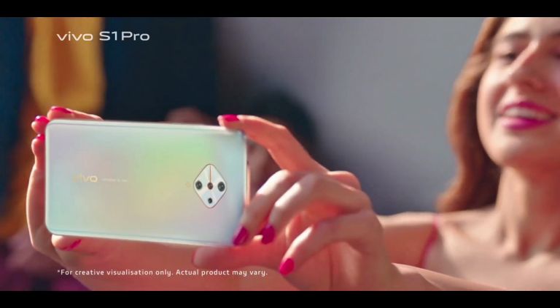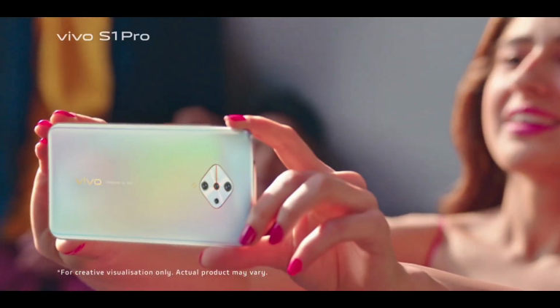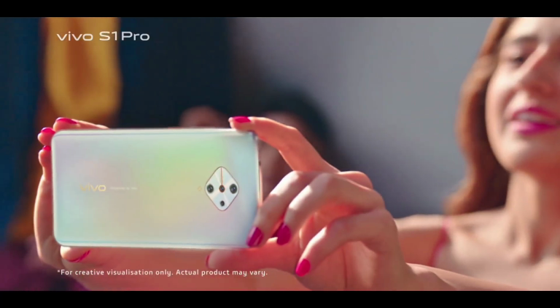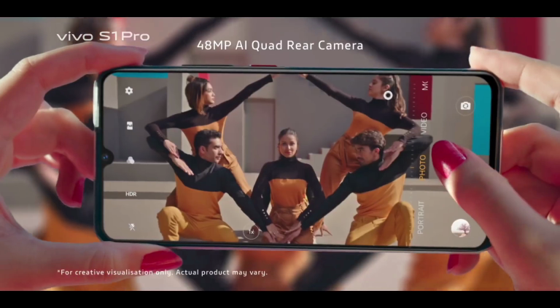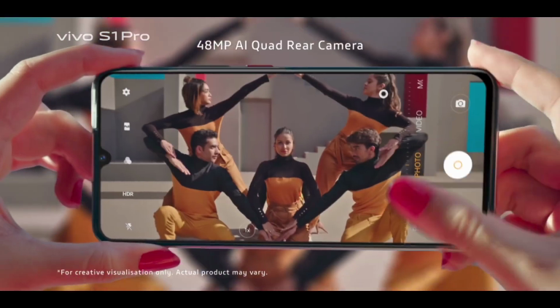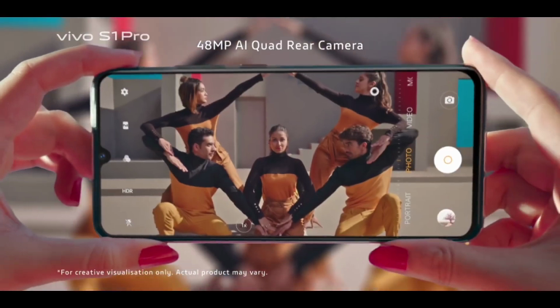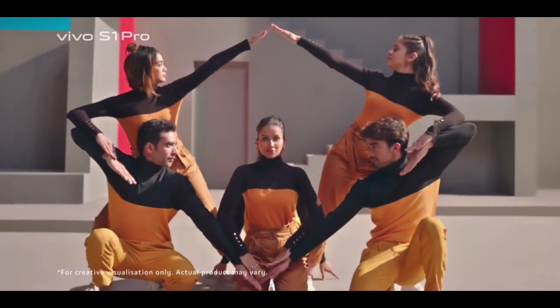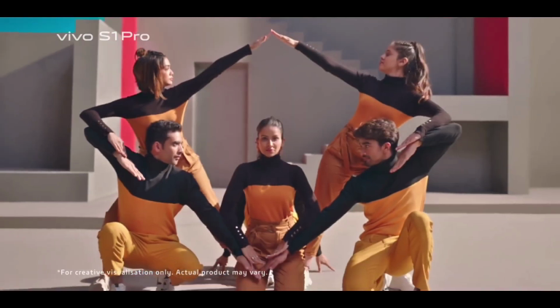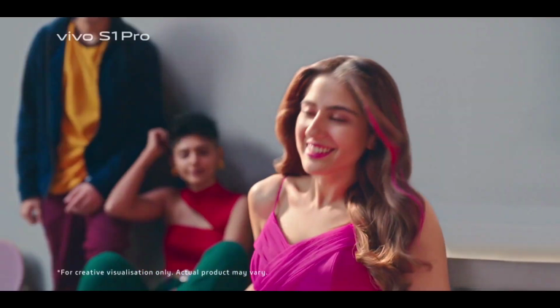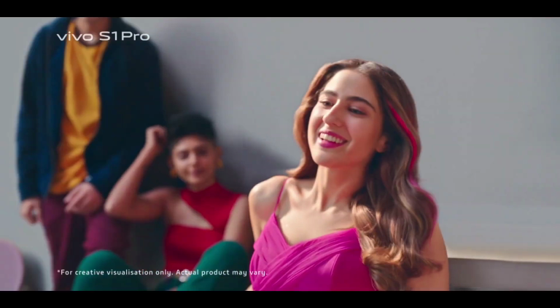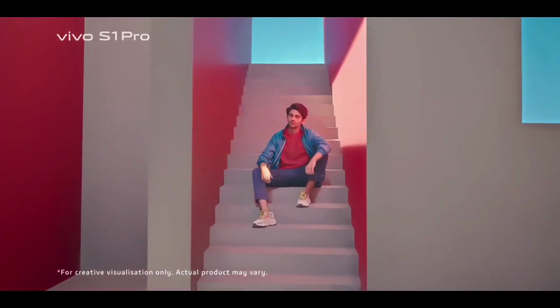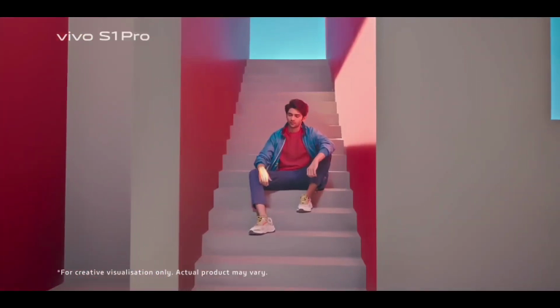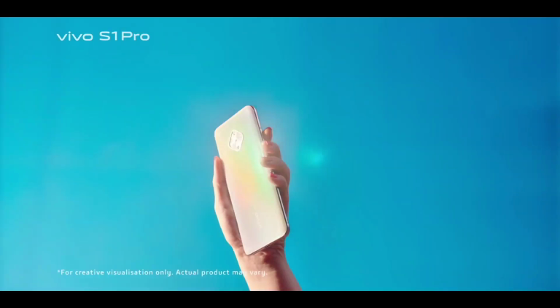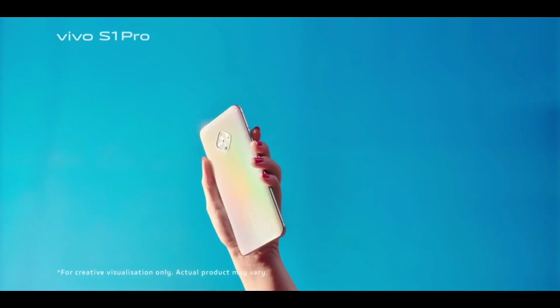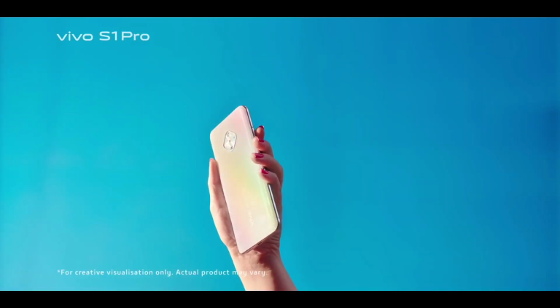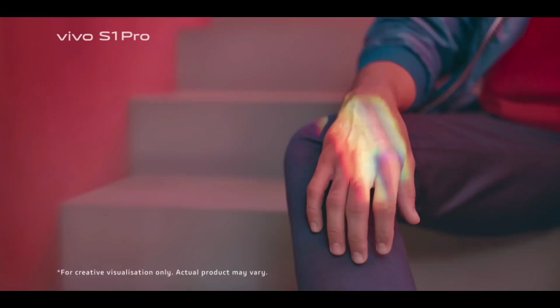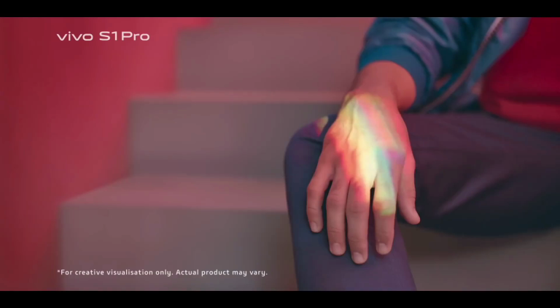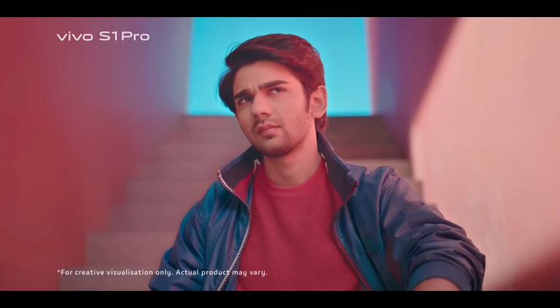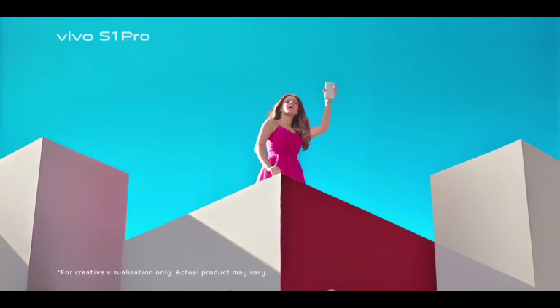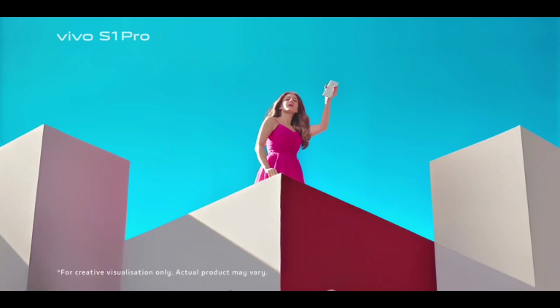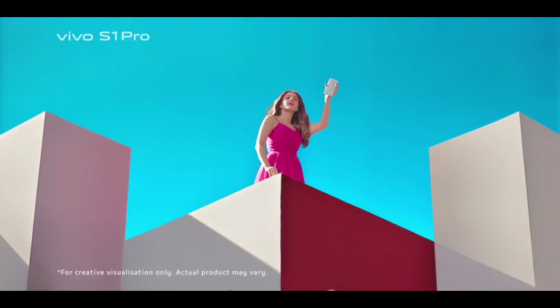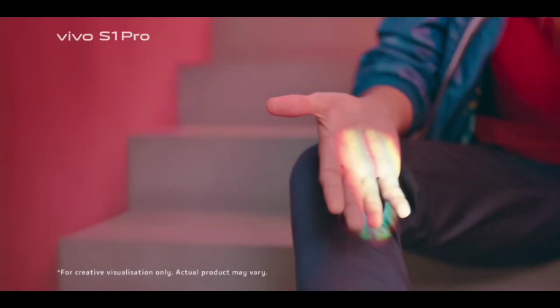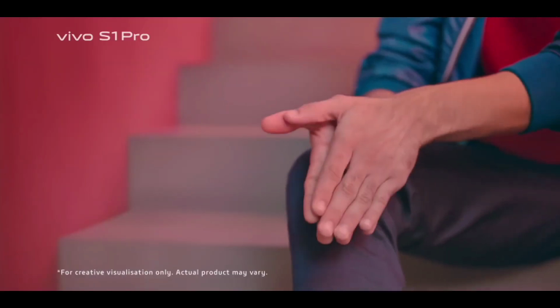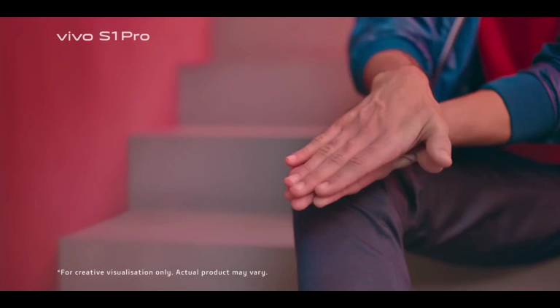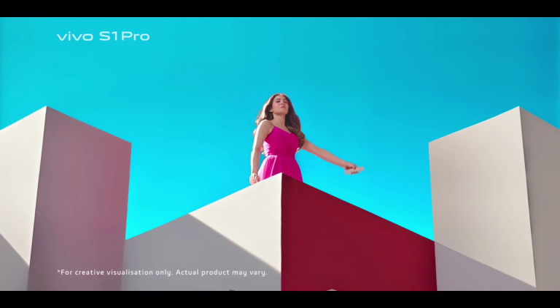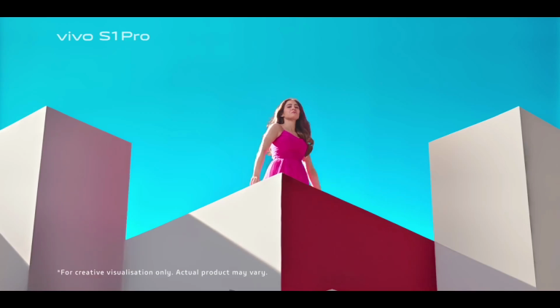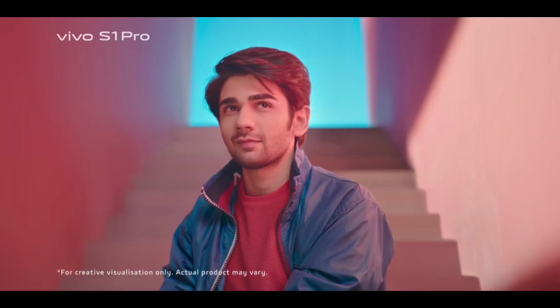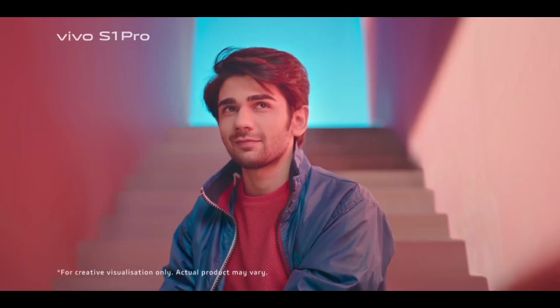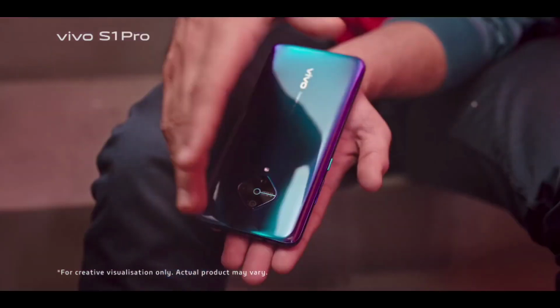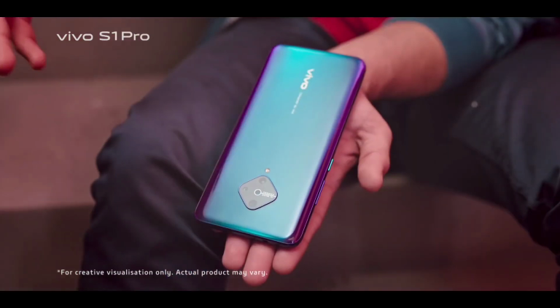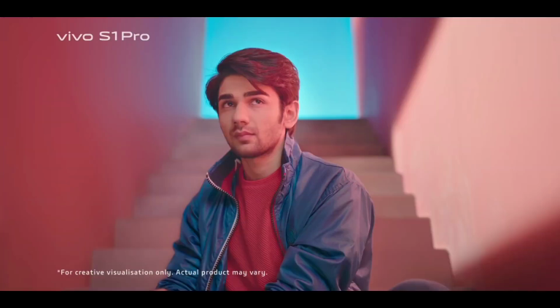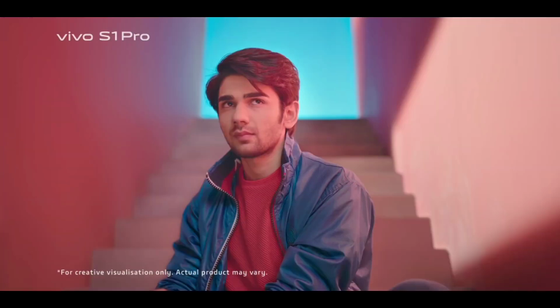Next, Vivo S1 Pro — iPhone 840 MEGQuart Primary Camera.